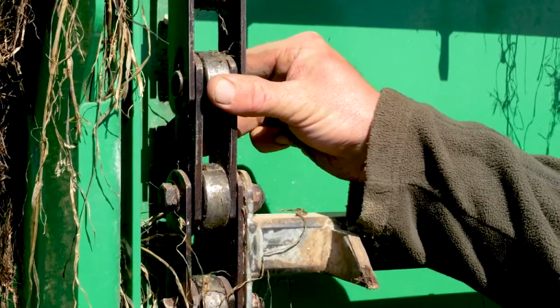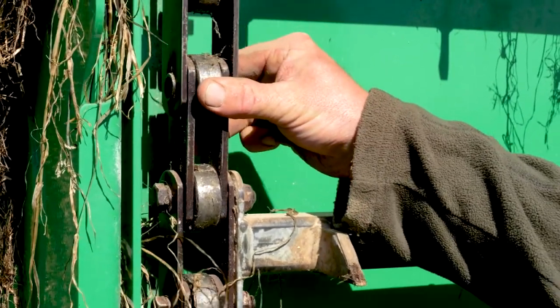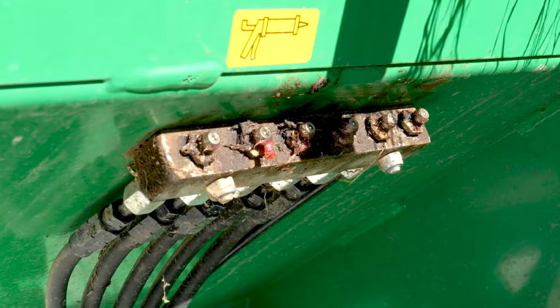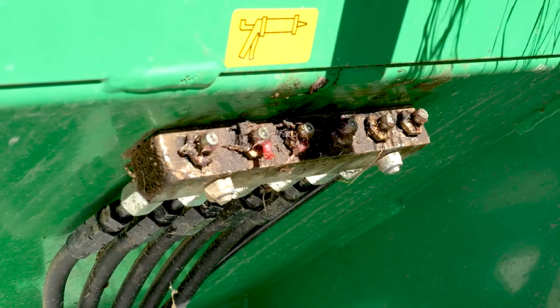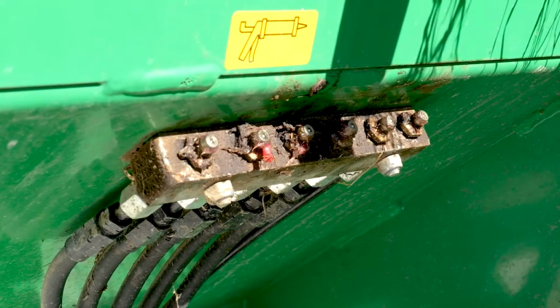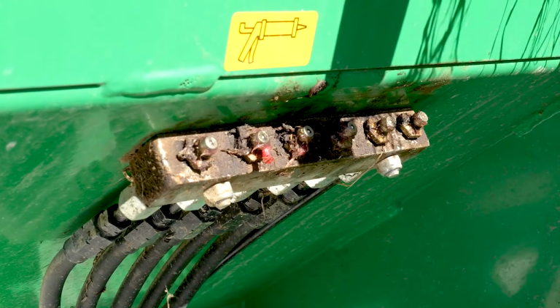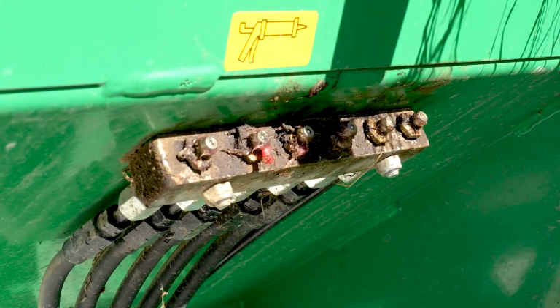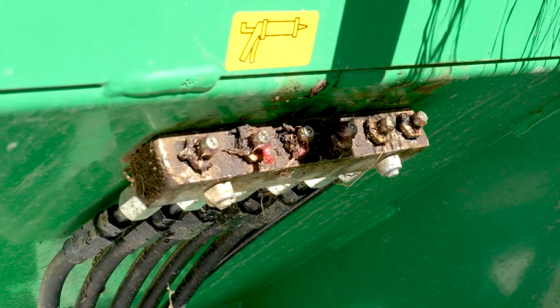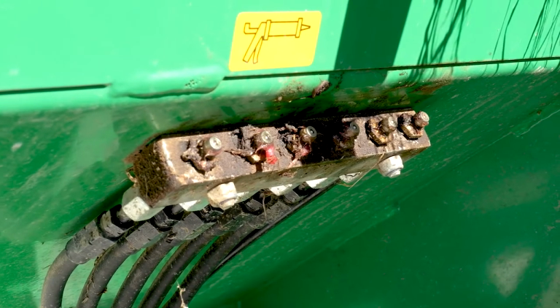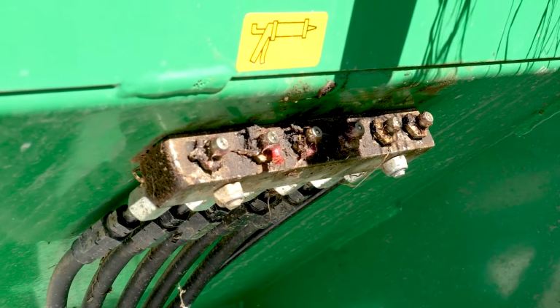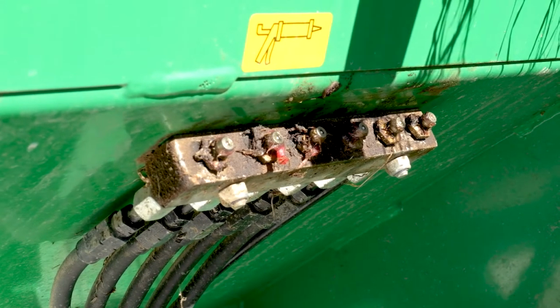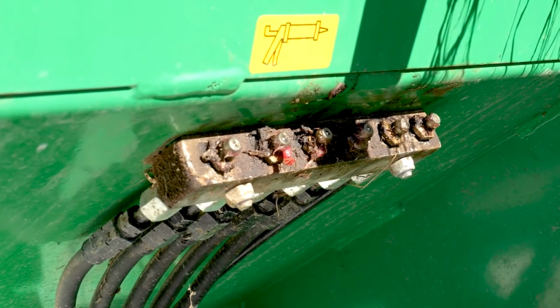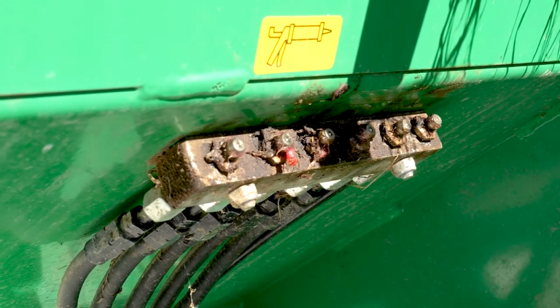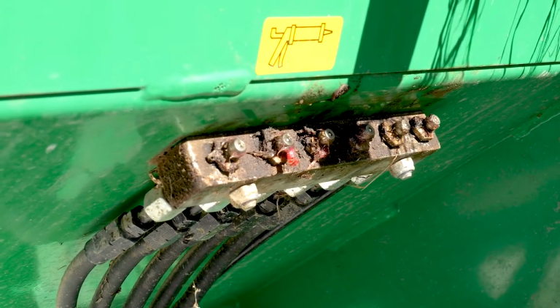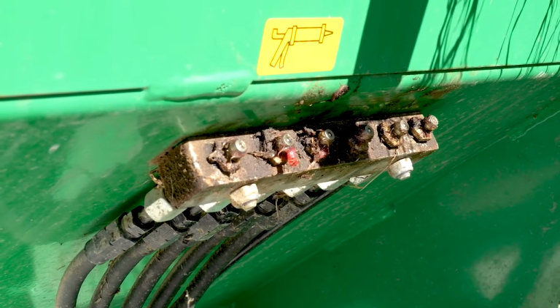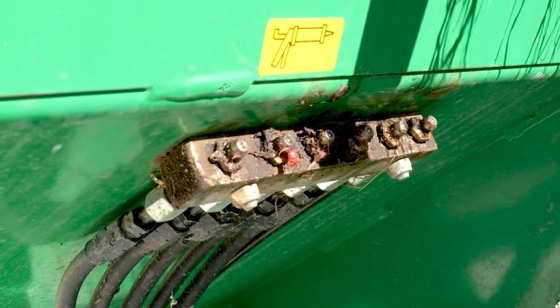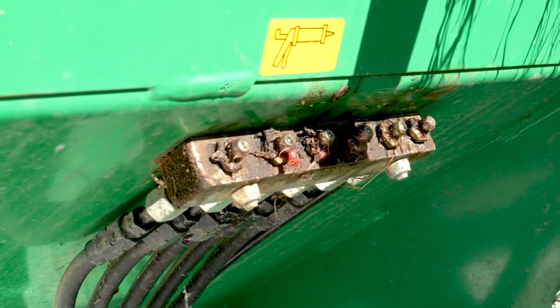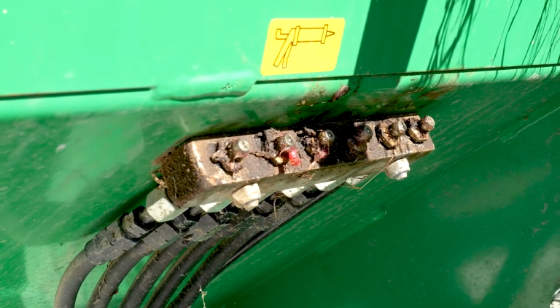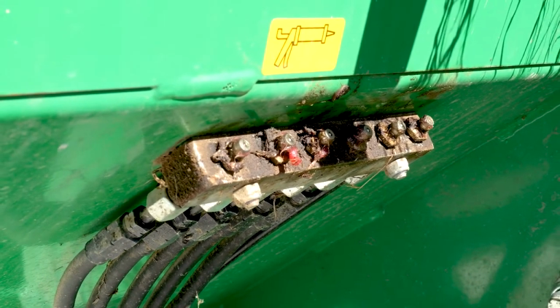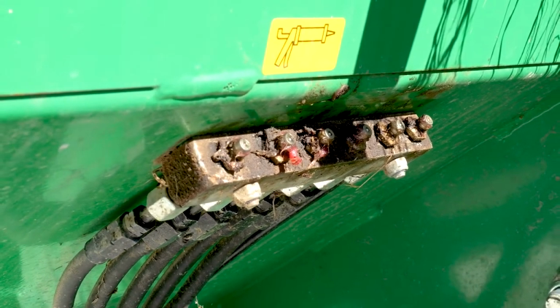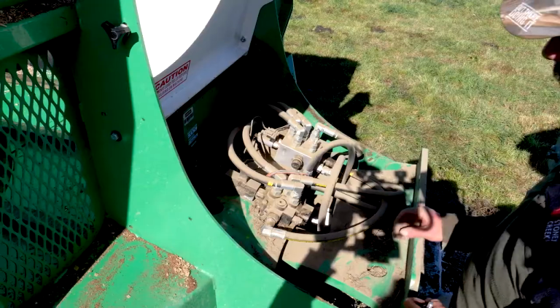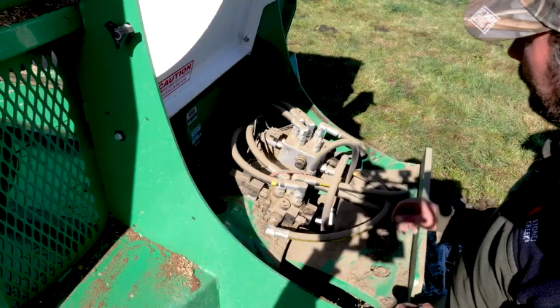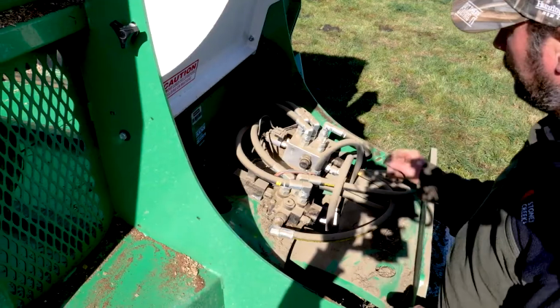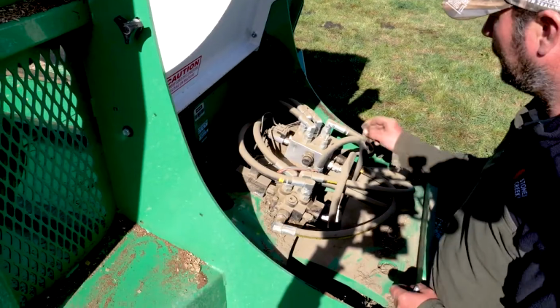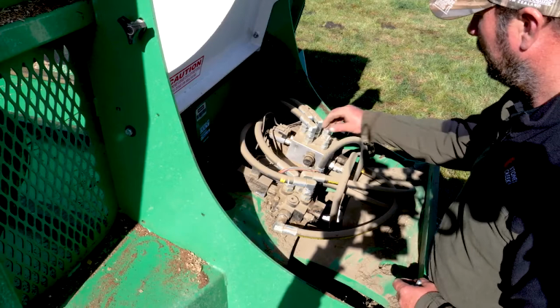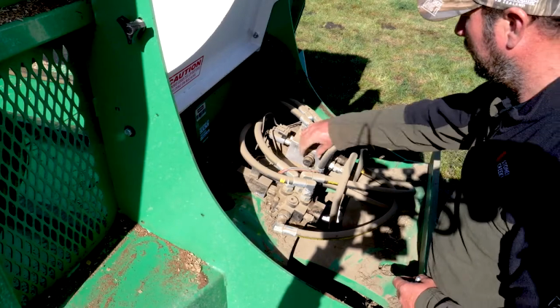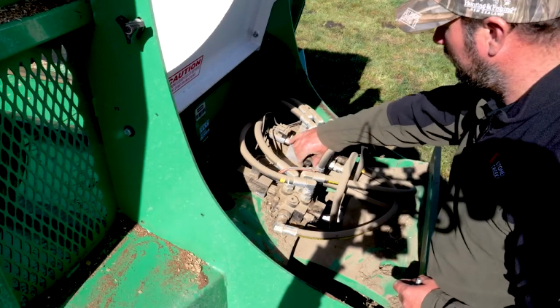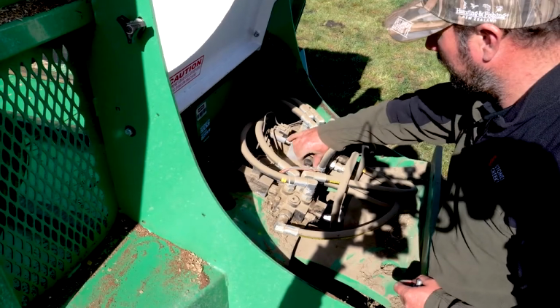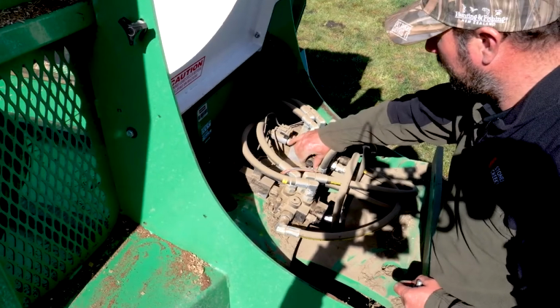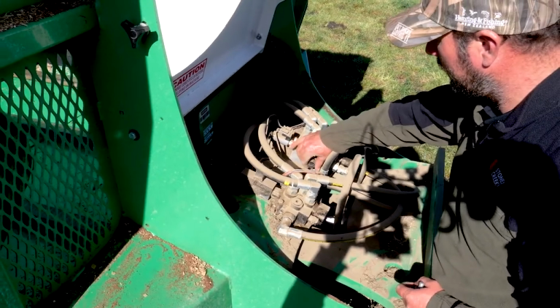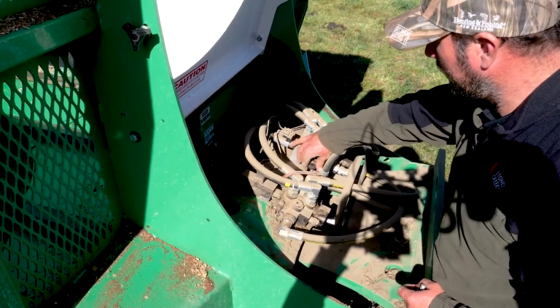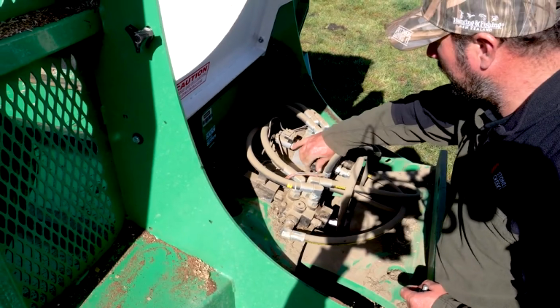All the grease nipples — you just walk around and grease the whole thing. You're not crawling underneath it to the axles or the hubs or anything along those lines.